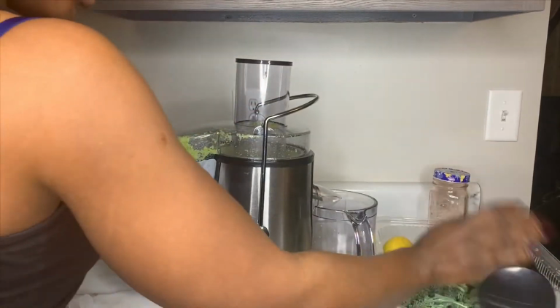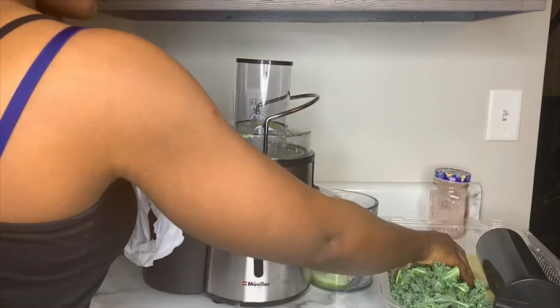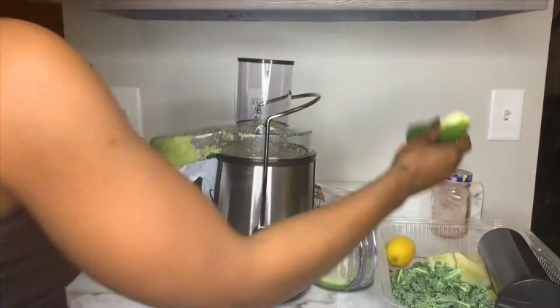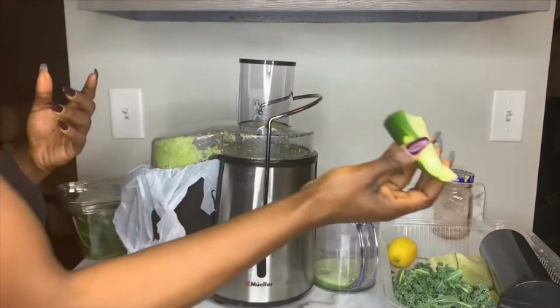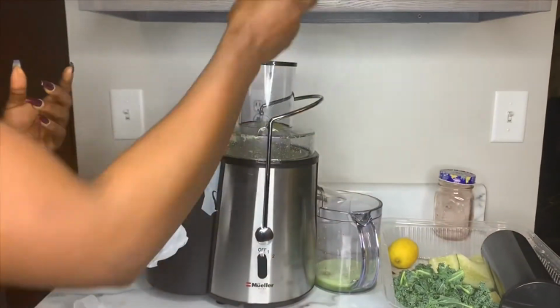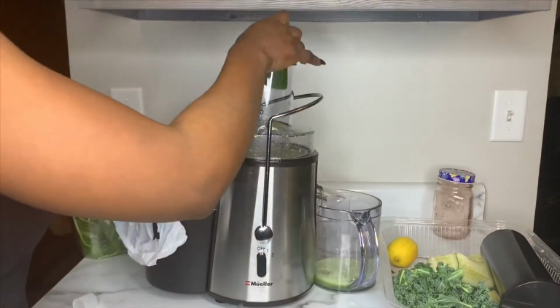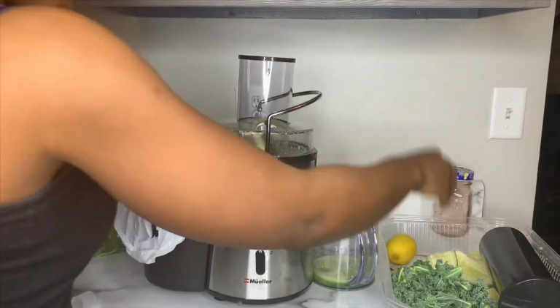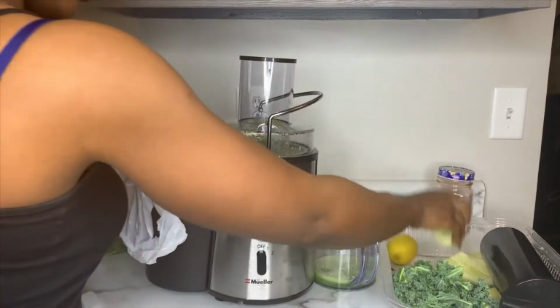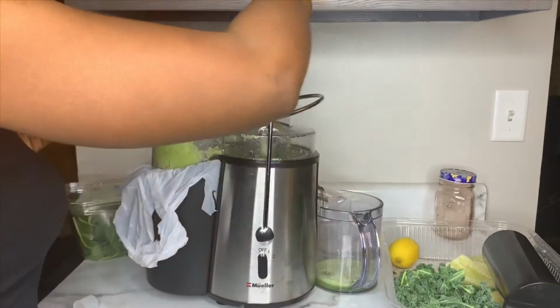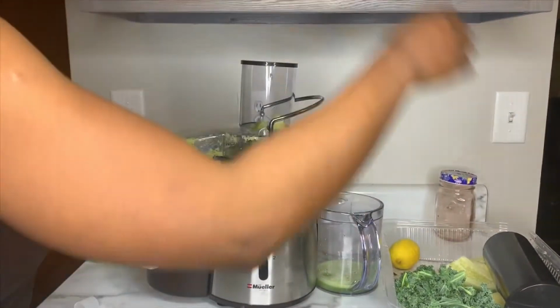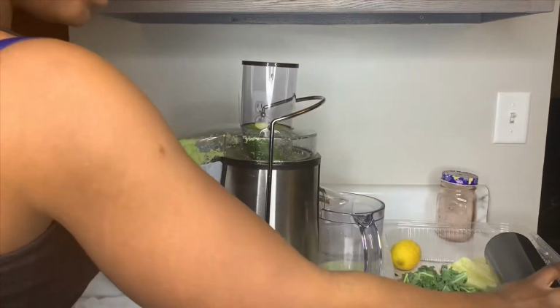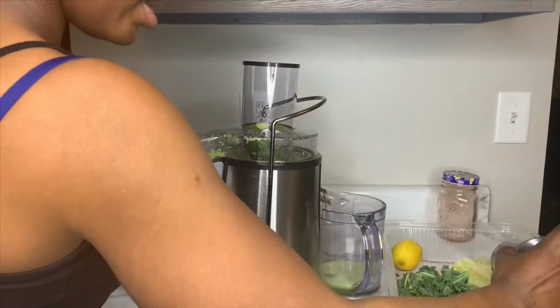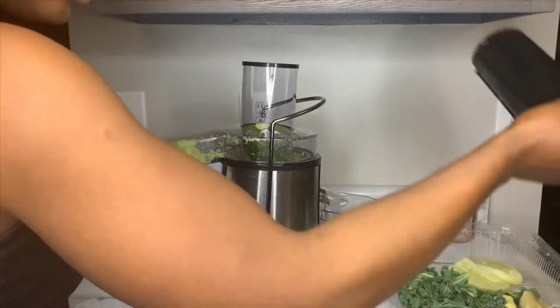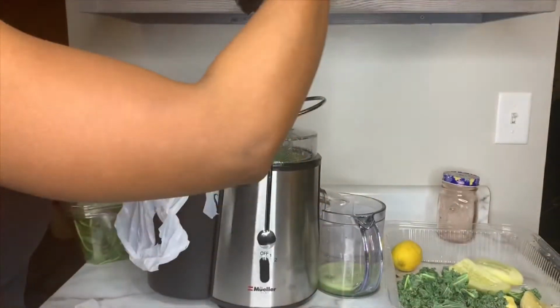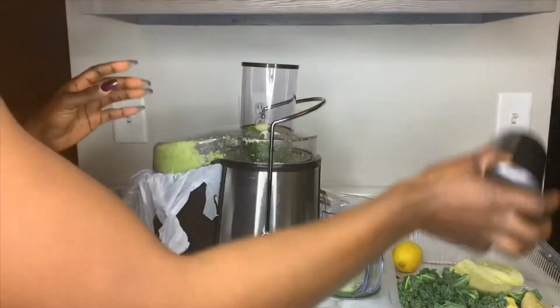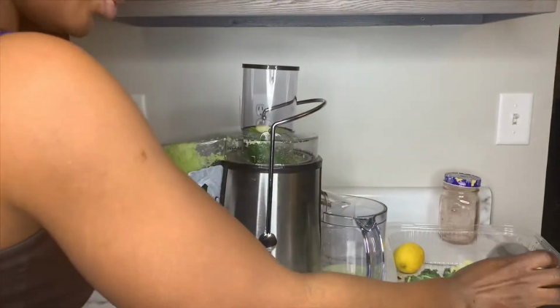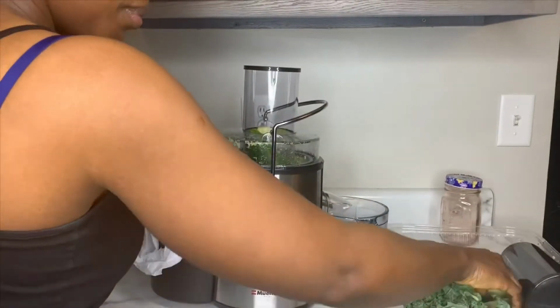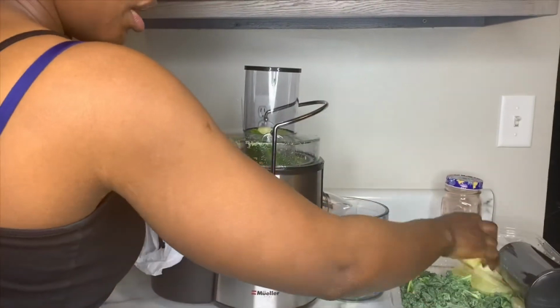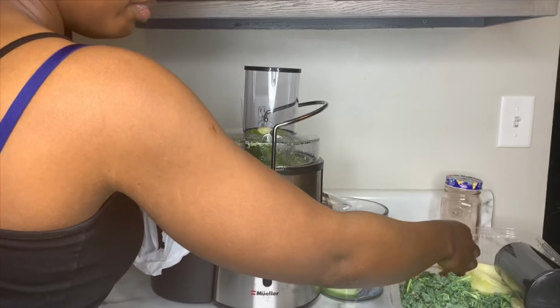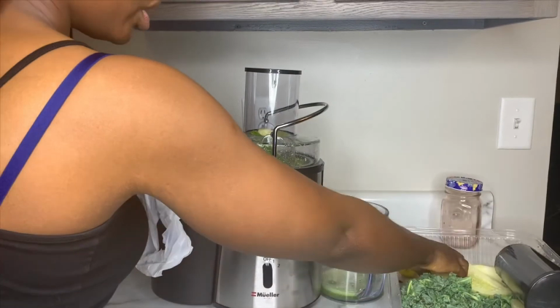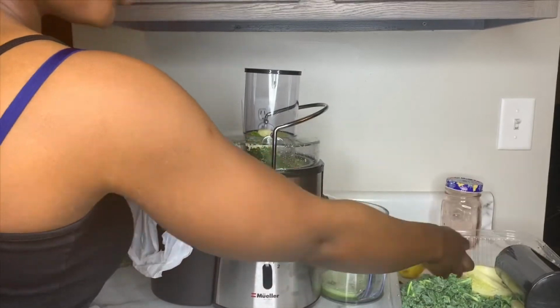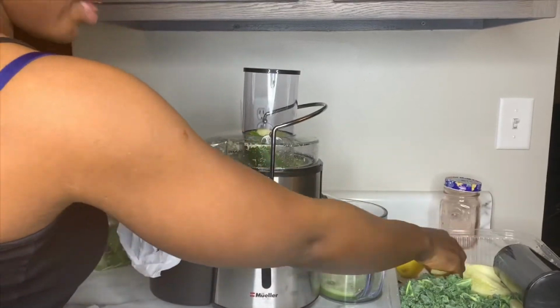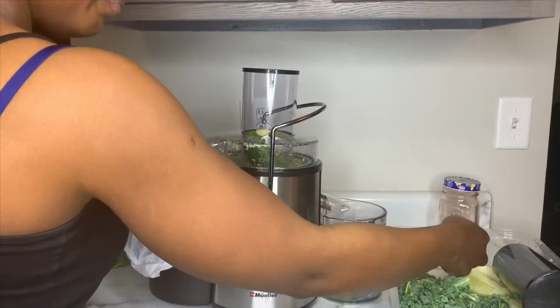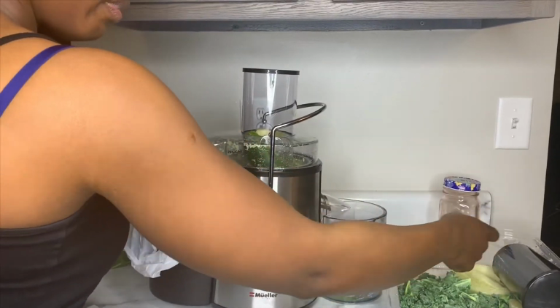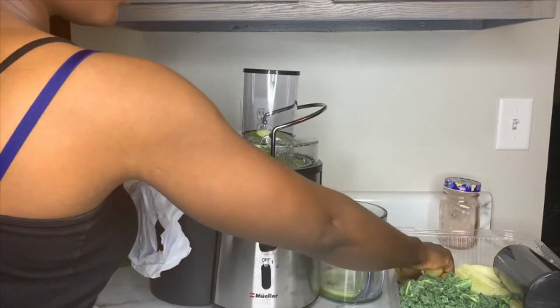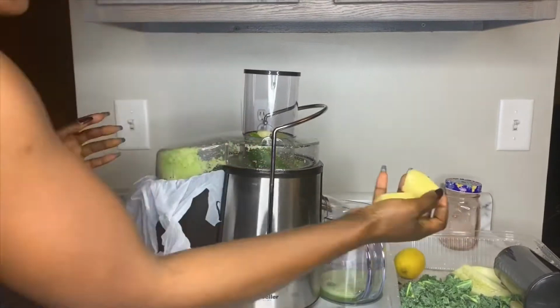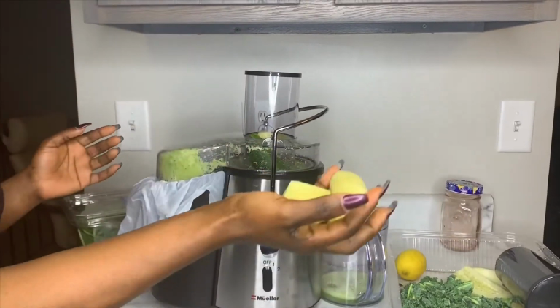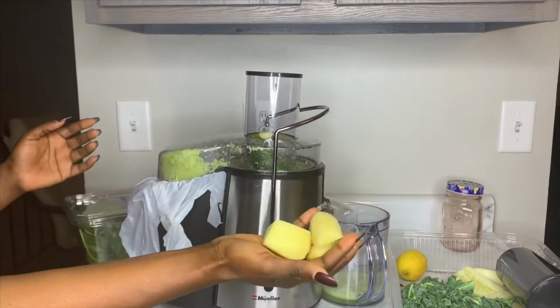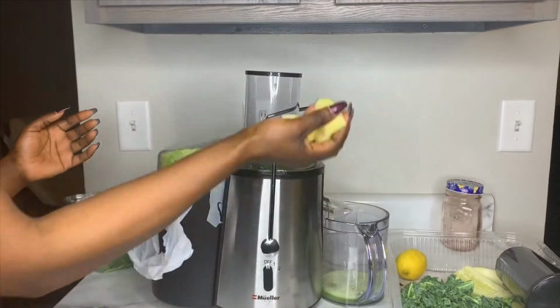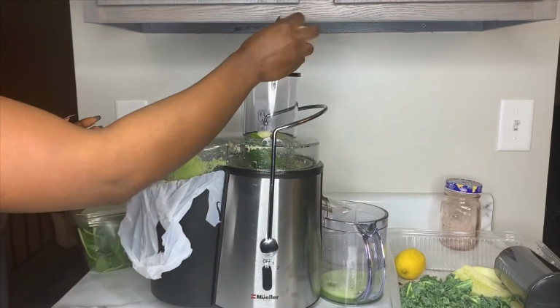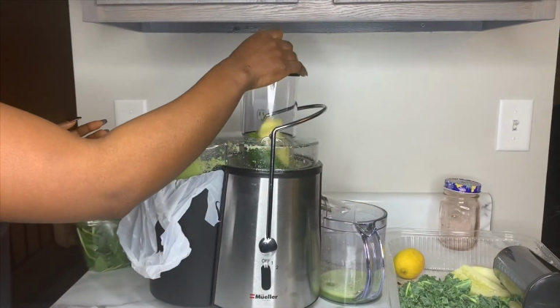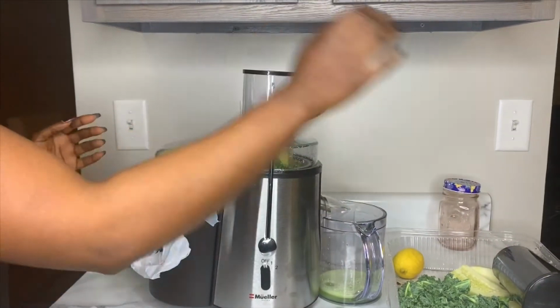Now I'm going to go with the cucumber. I'm going to put the cucumber in here, and I'm actually going to put the cucumber and the ginger root together. So I have a handful of ginger root here and I'm going to put it in together with the cucumber.